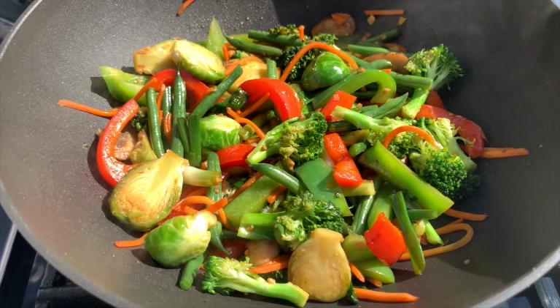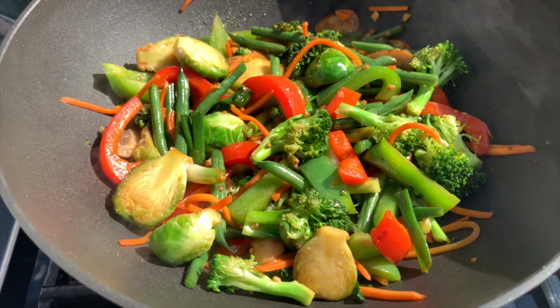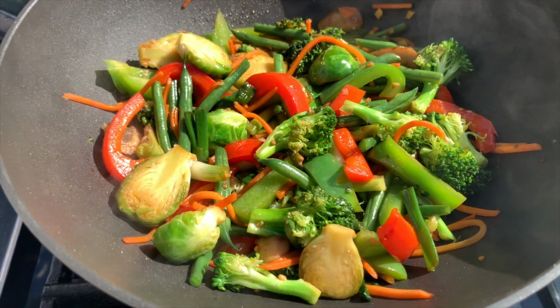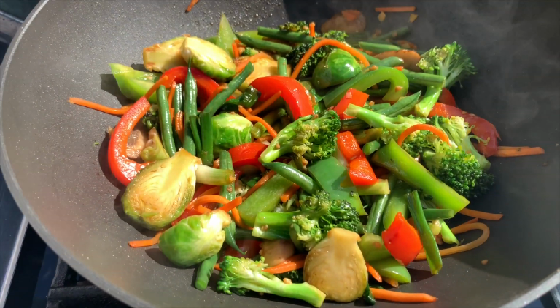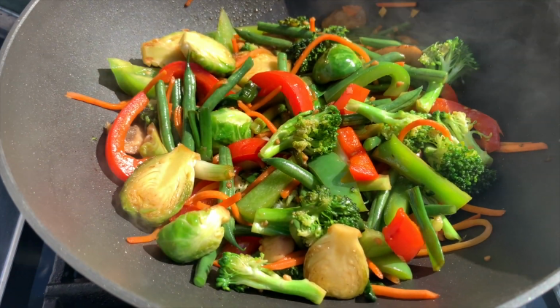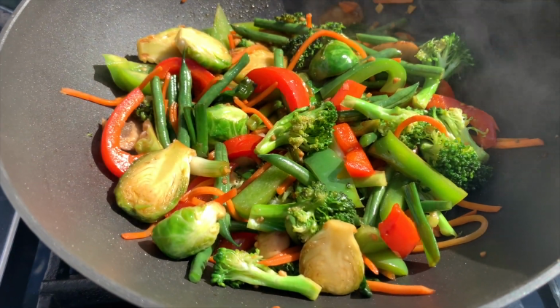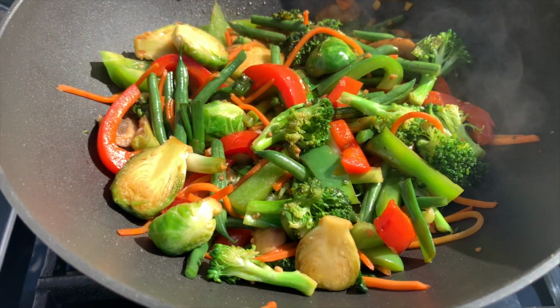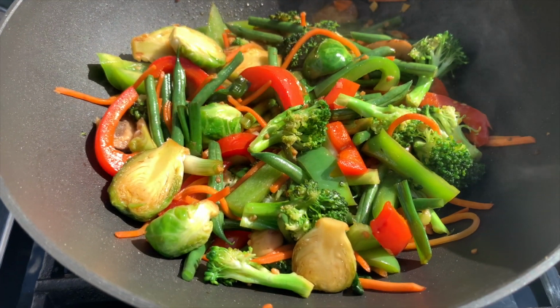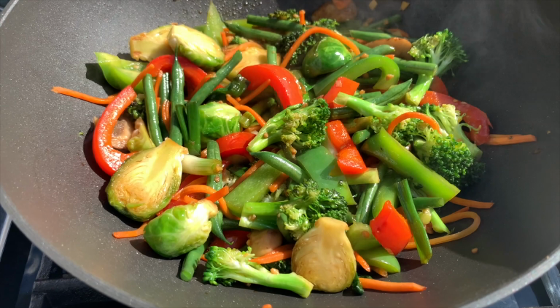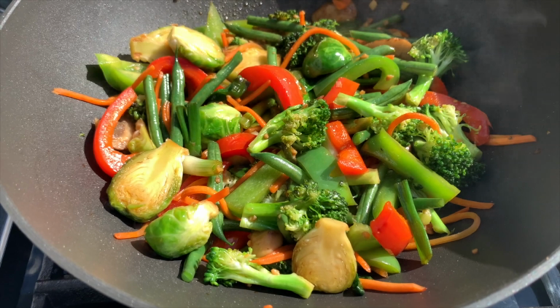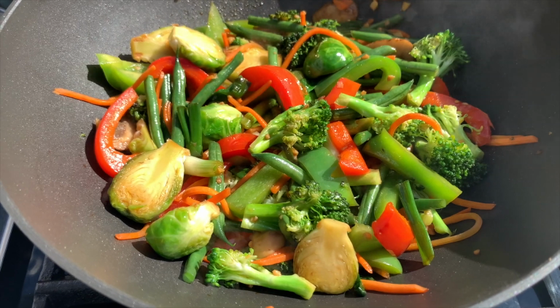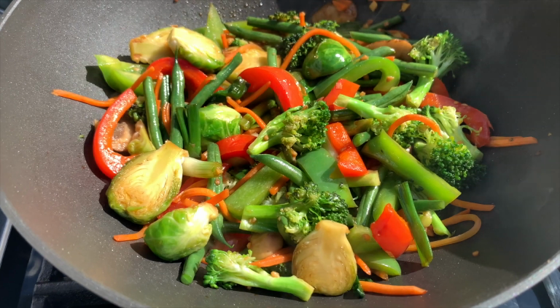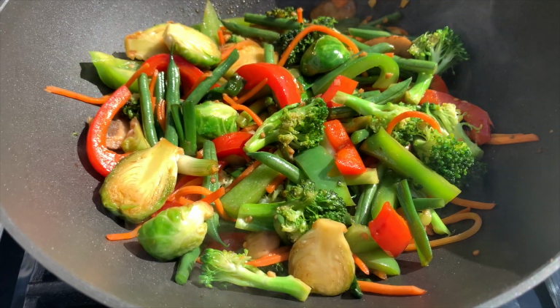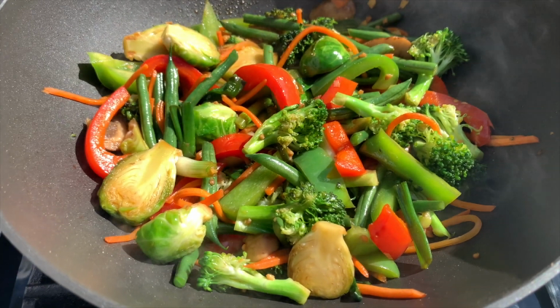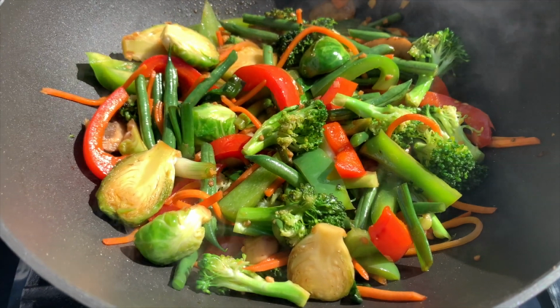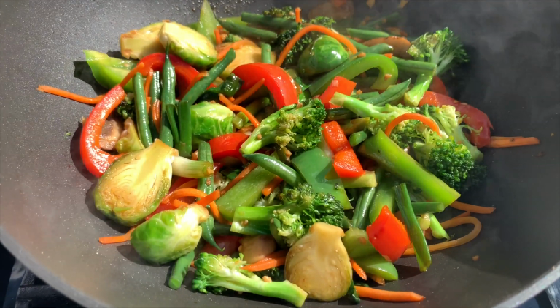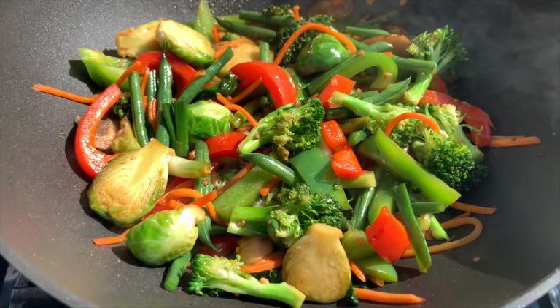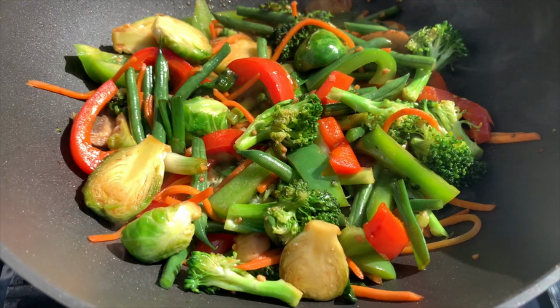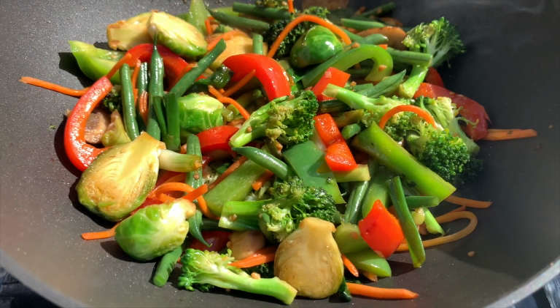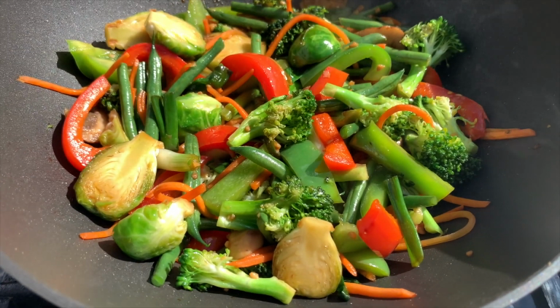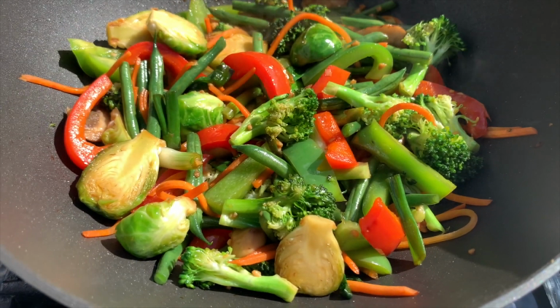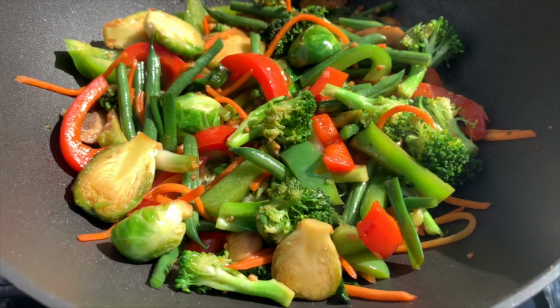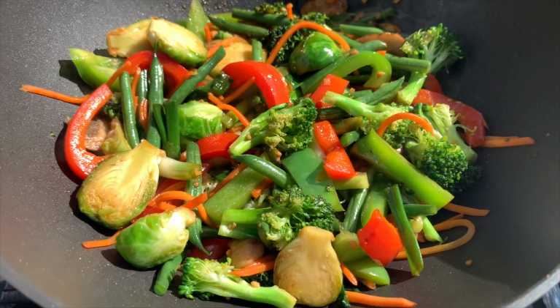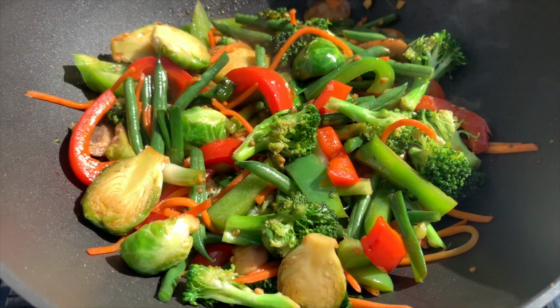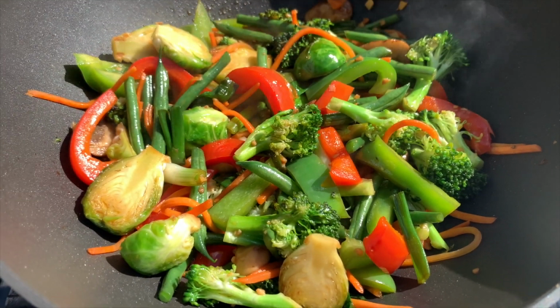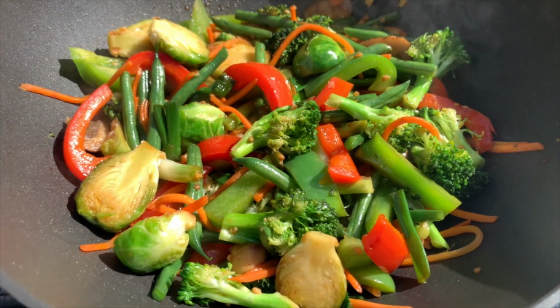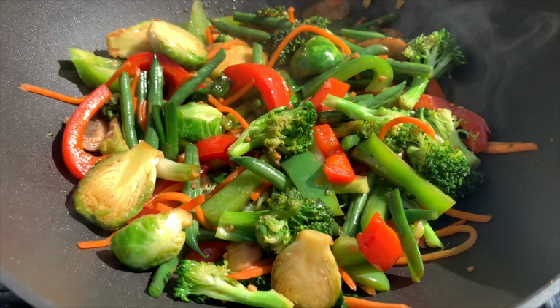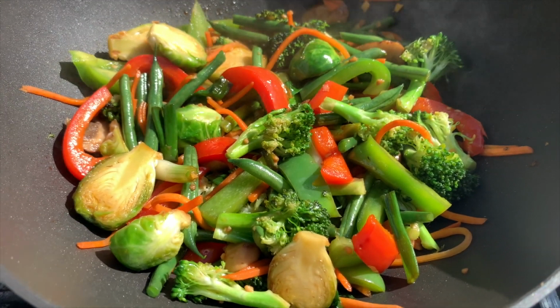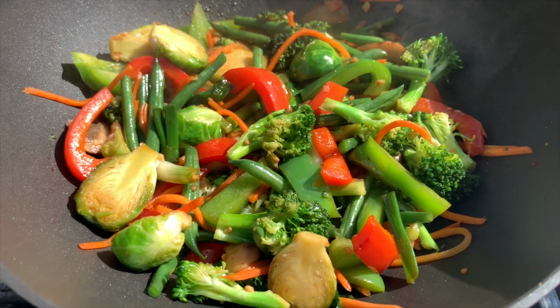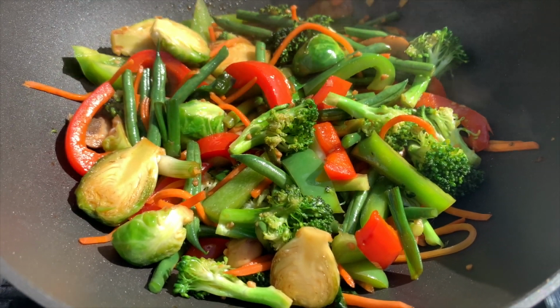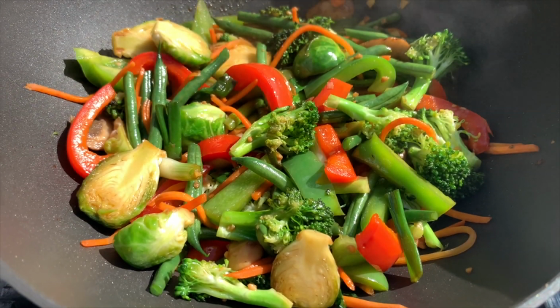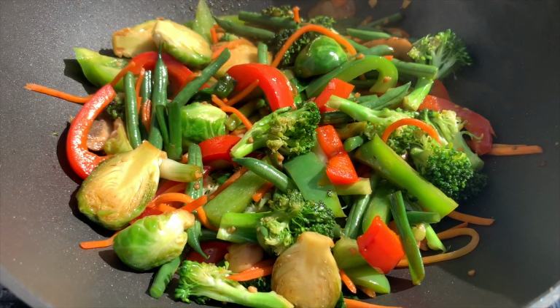This smells out of this world. It smells so amazing — wish you guys were here.